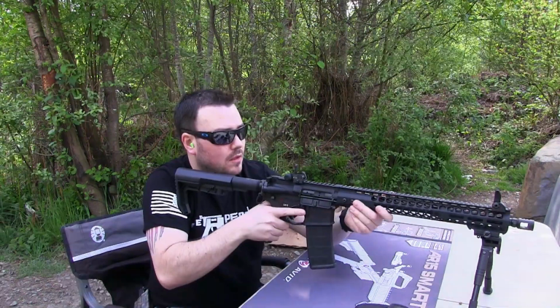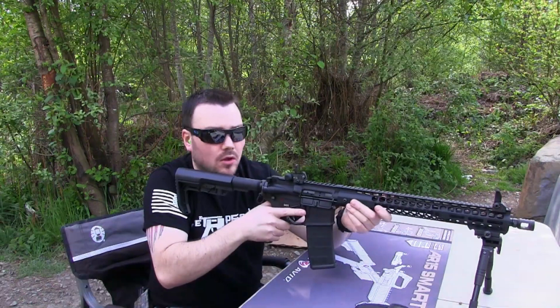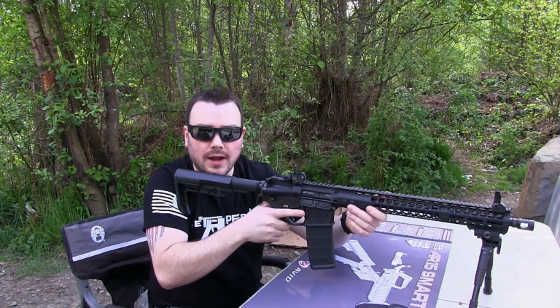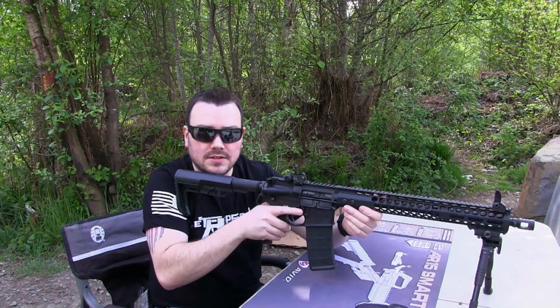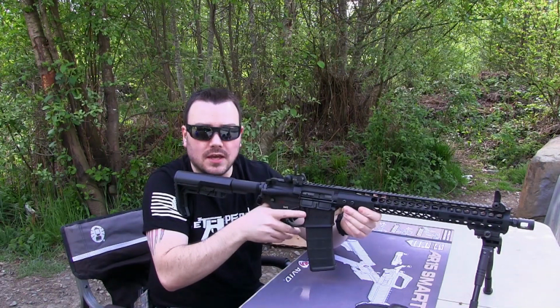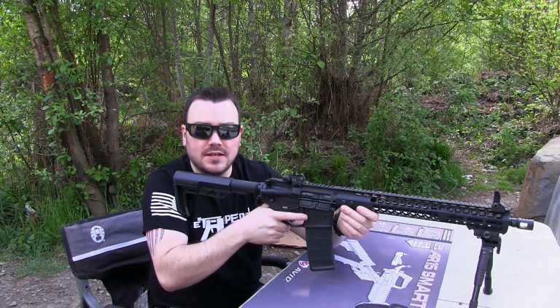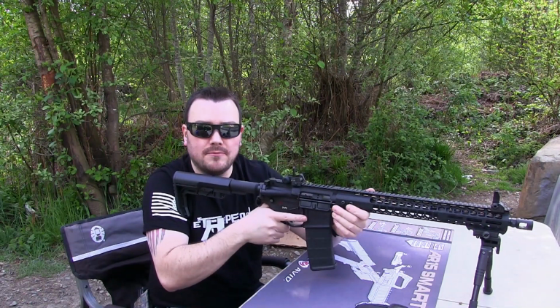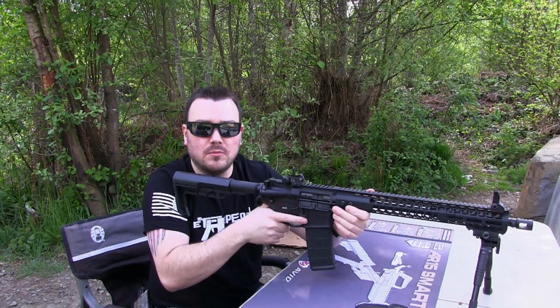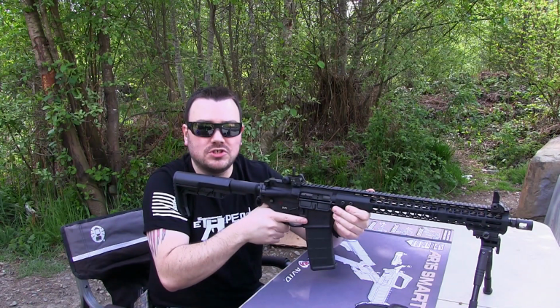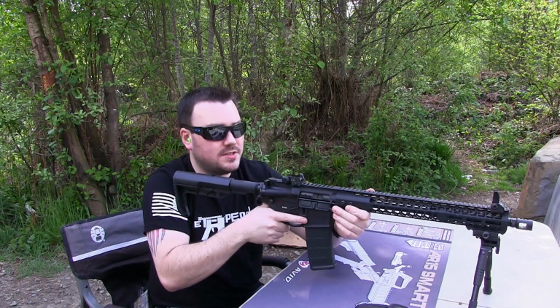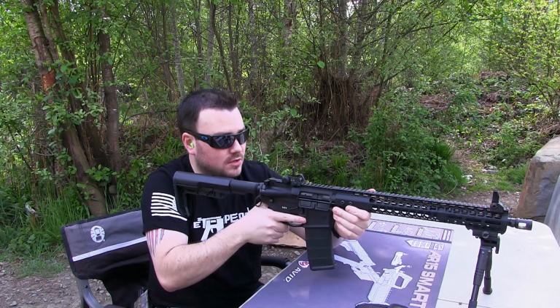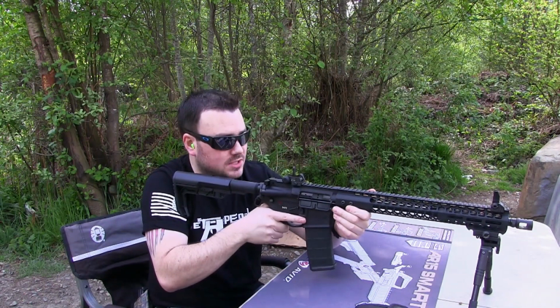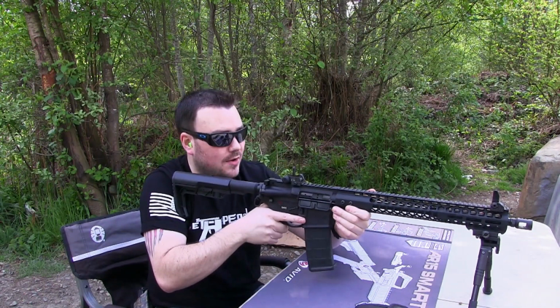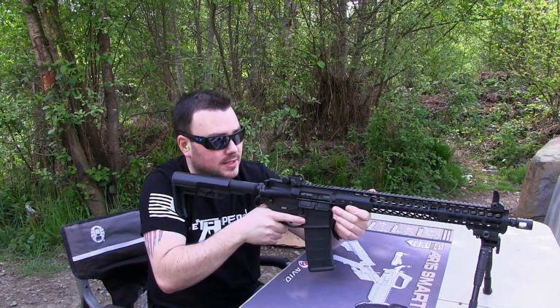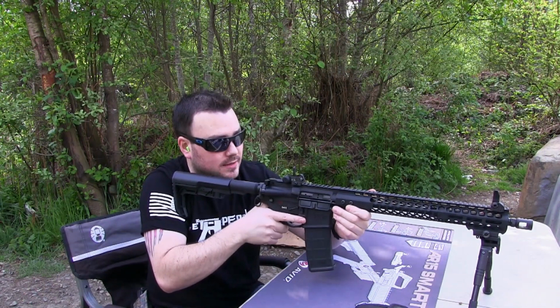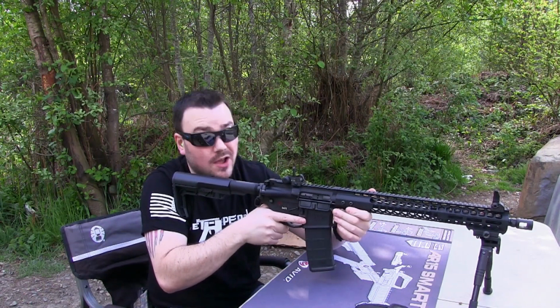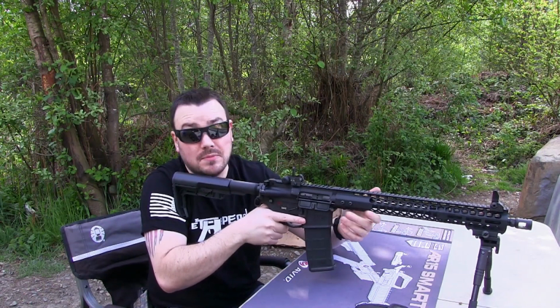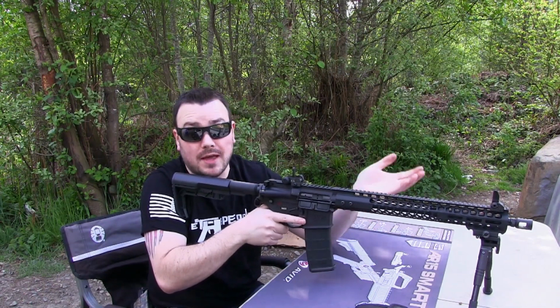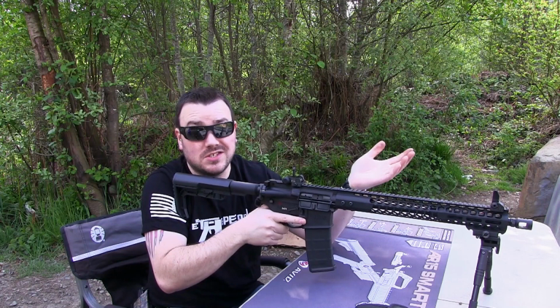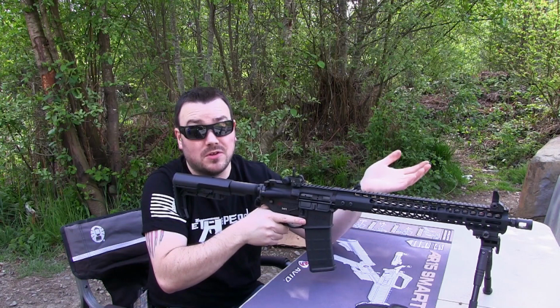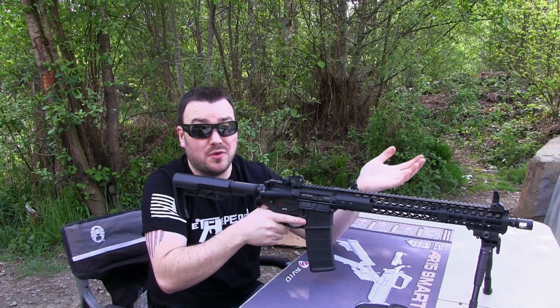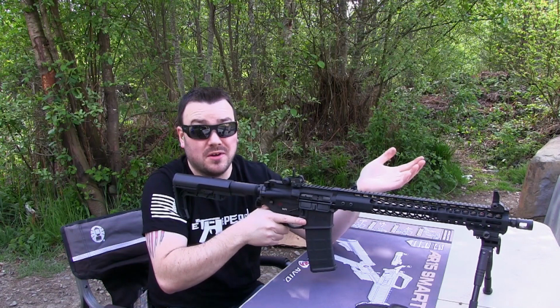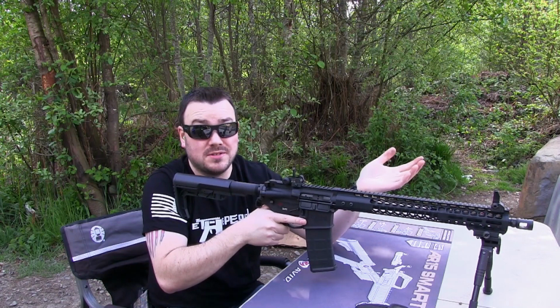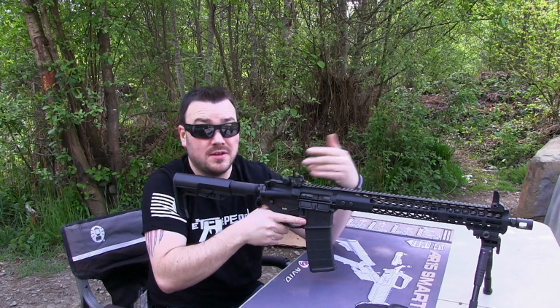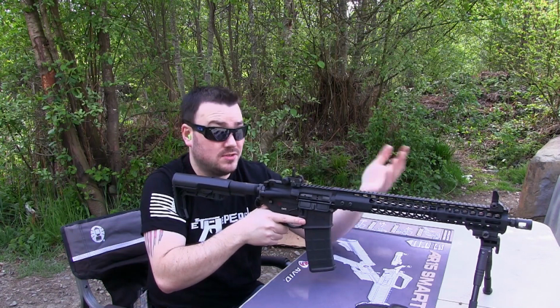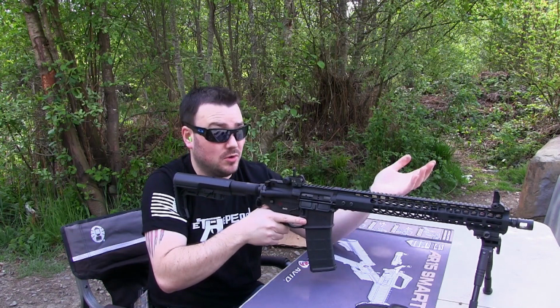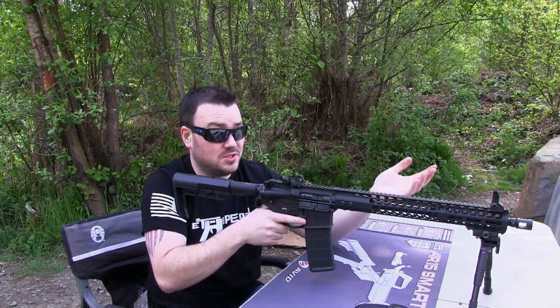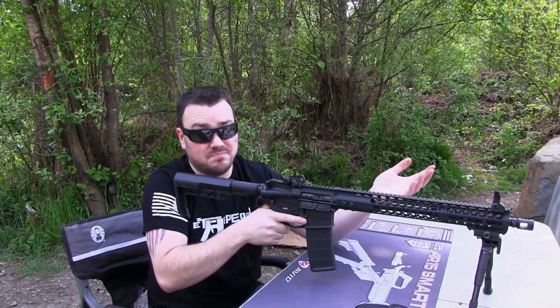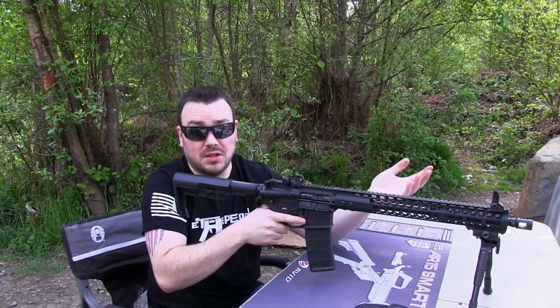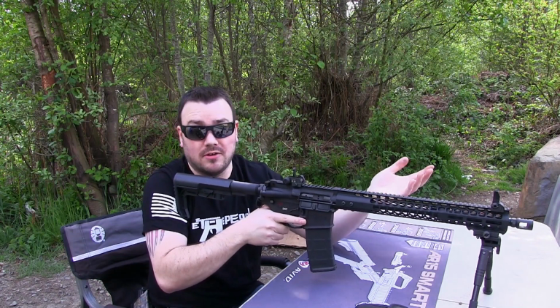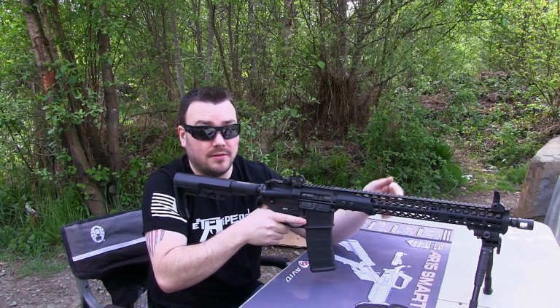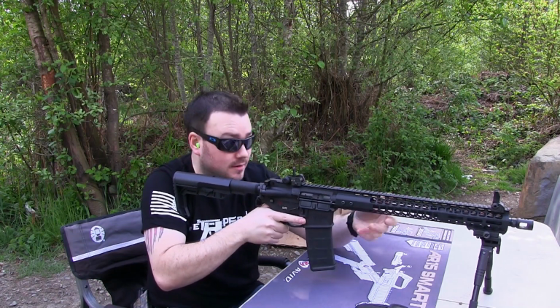Alright, let's take a few more shots and go see how I did. Now keep in mind this is only 30 yards, so I'm really just playing around here.